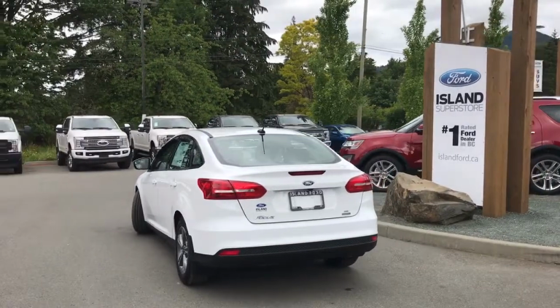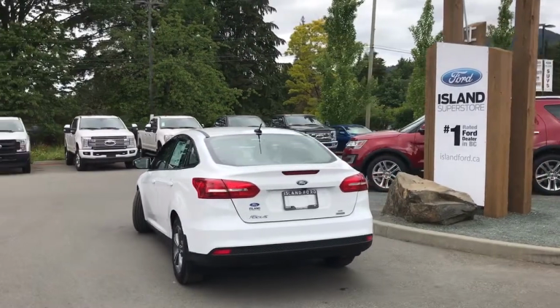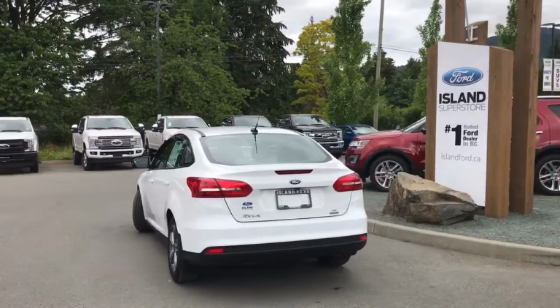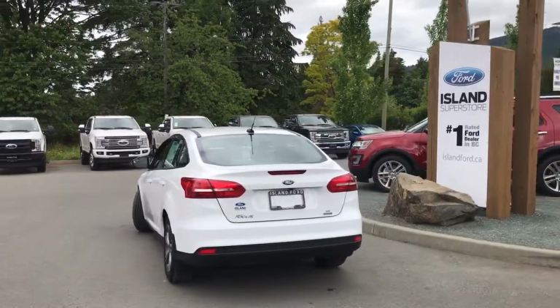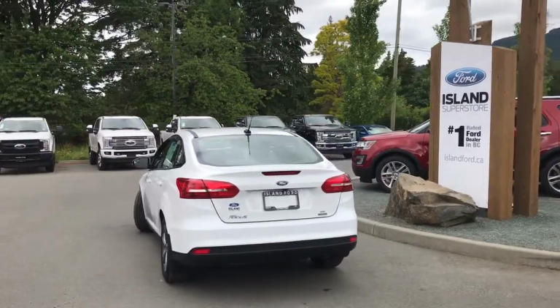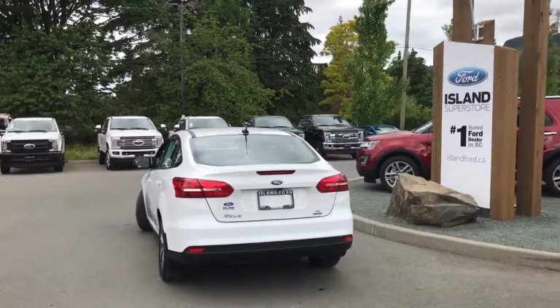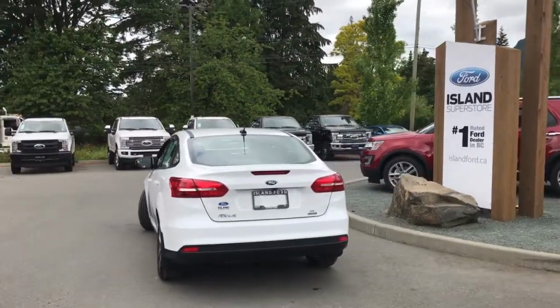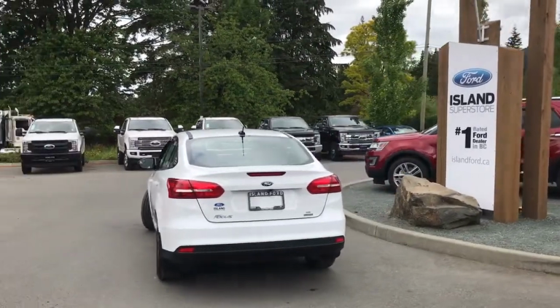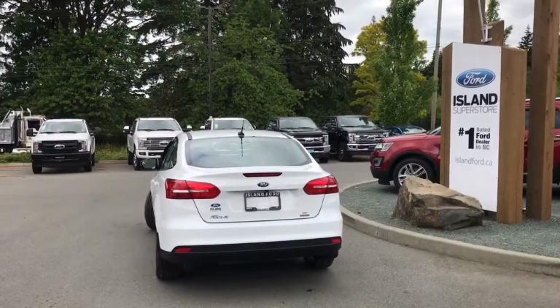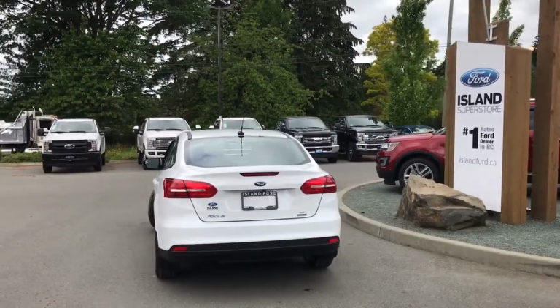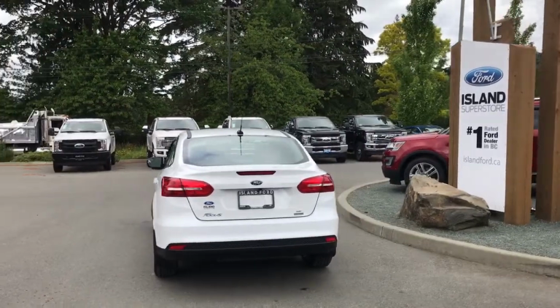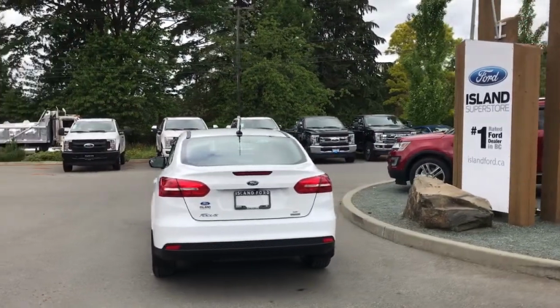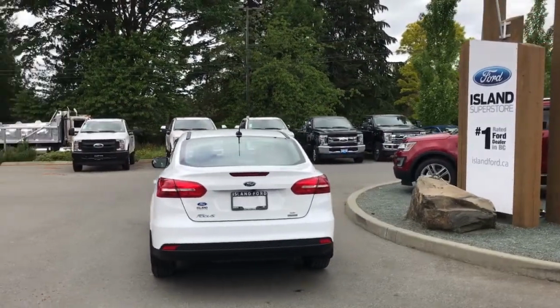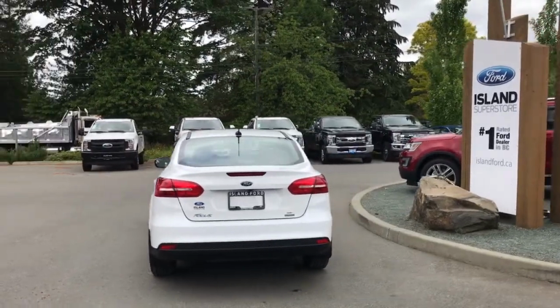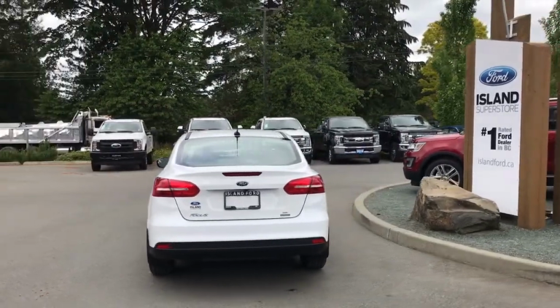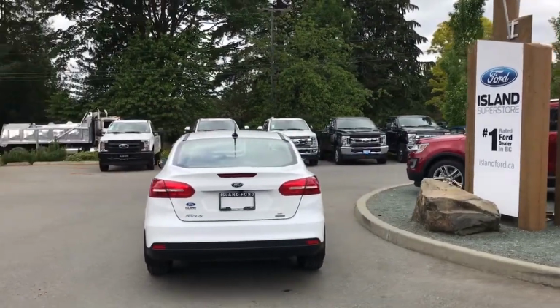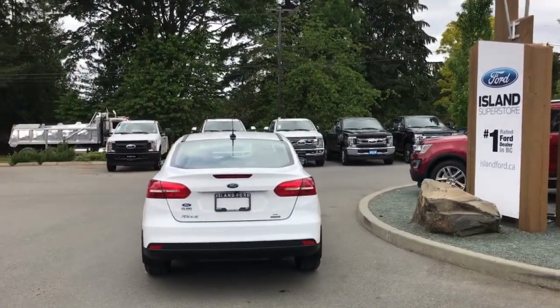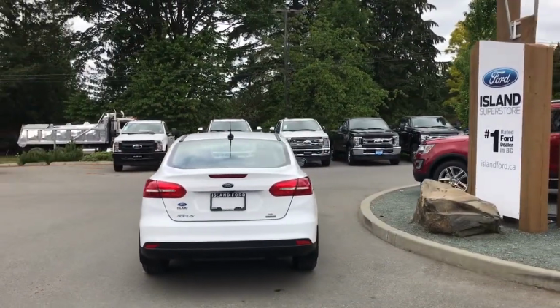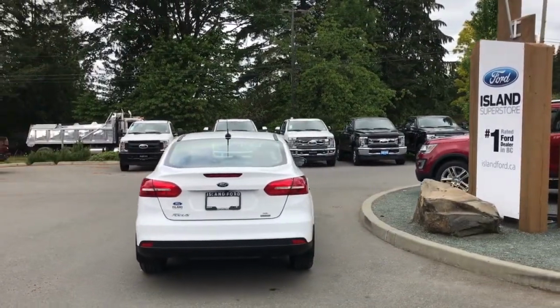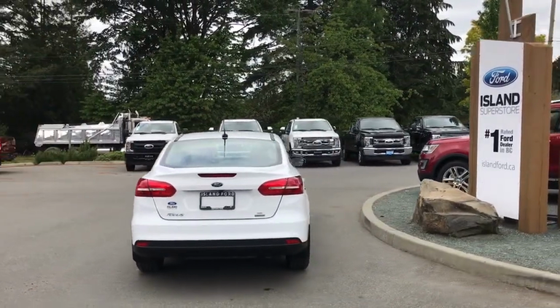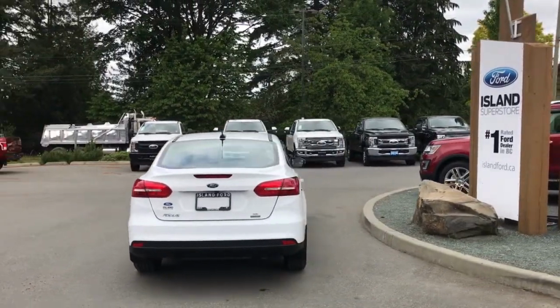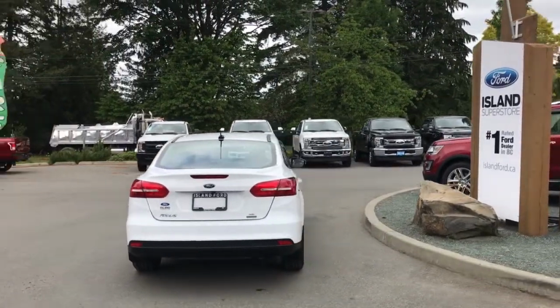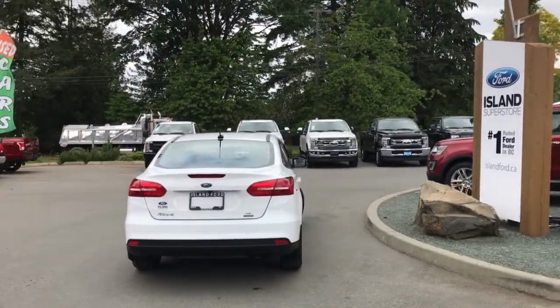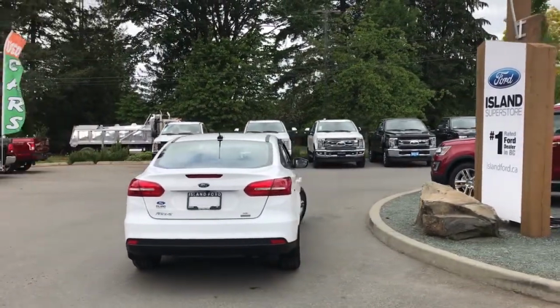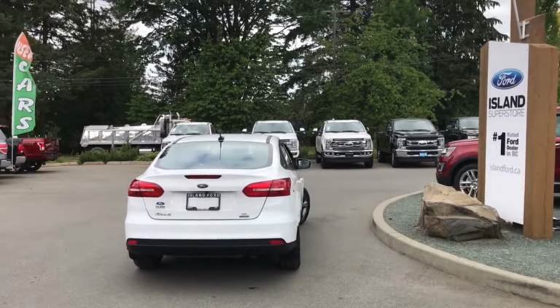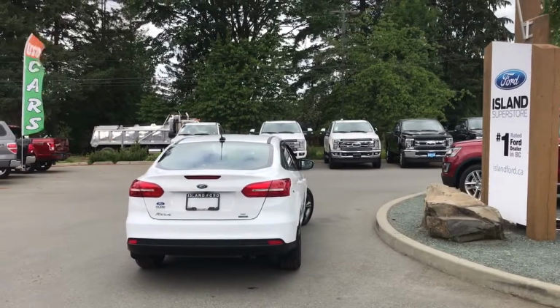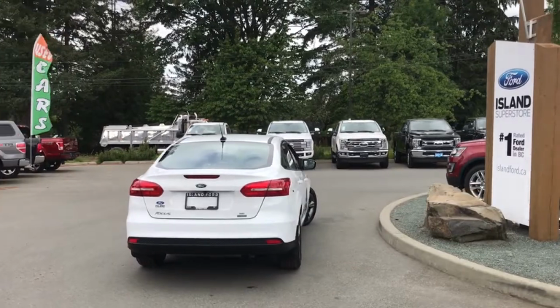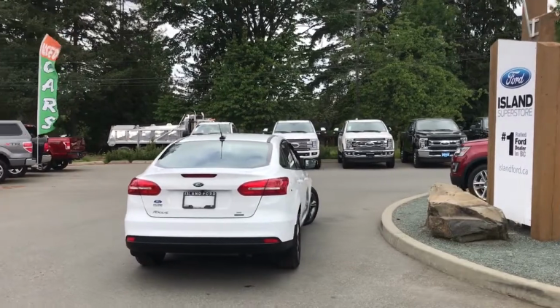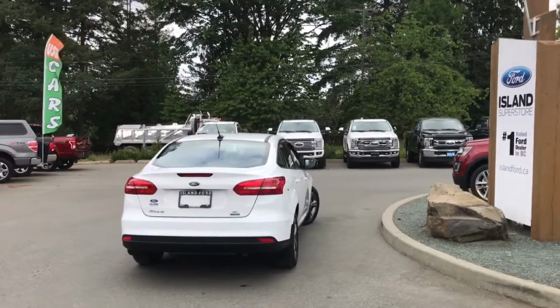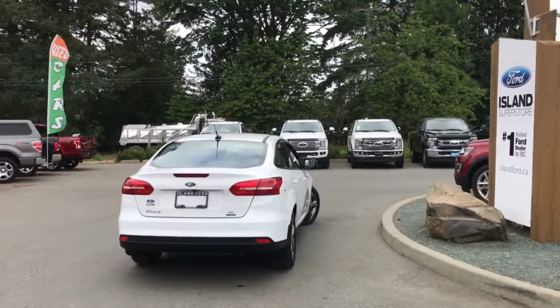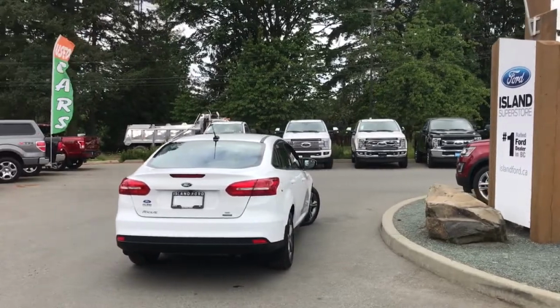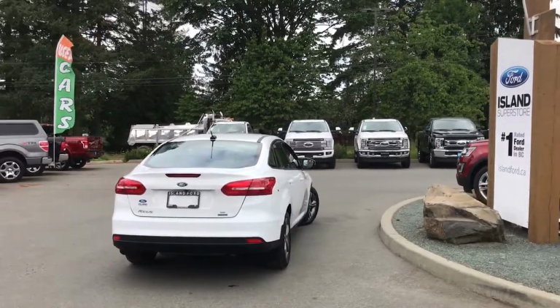It's easy to get into this vehicle — just talk to our sales team. They'll be happy to take you out on a test drive.